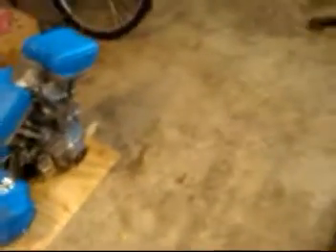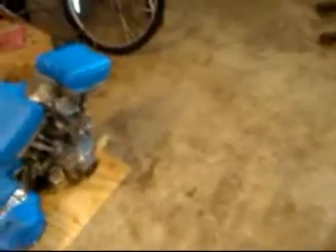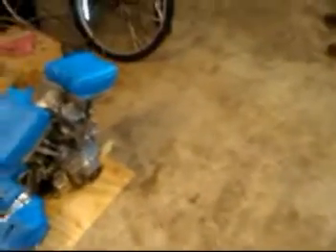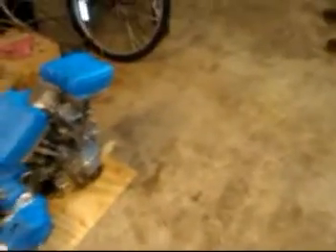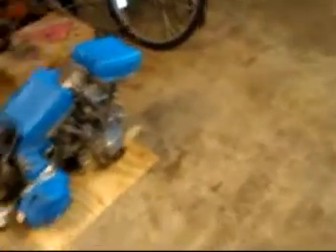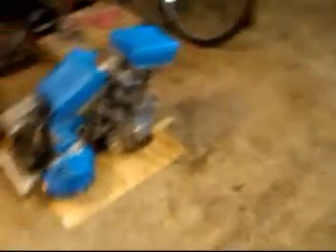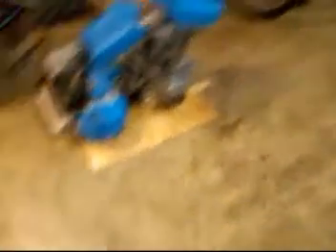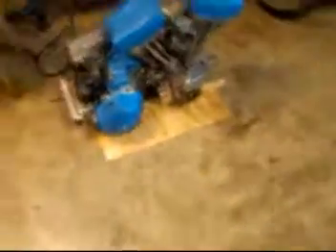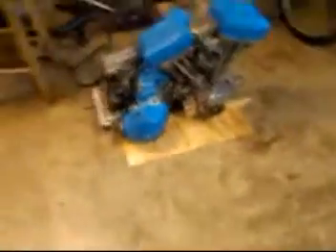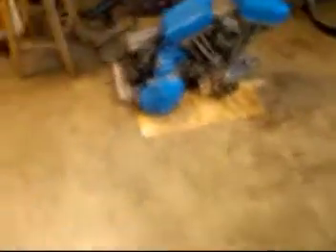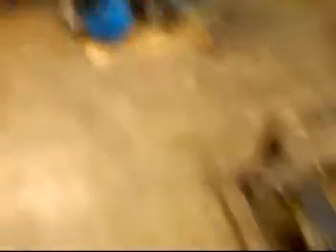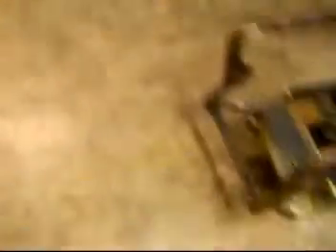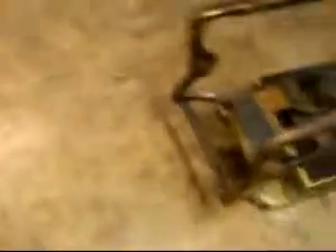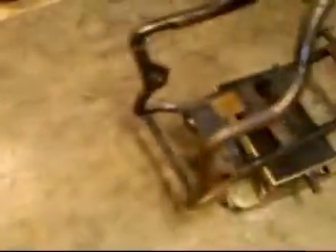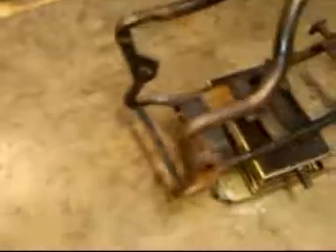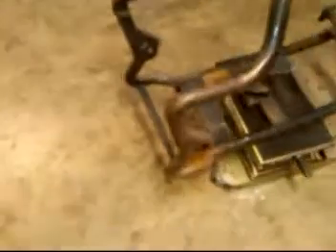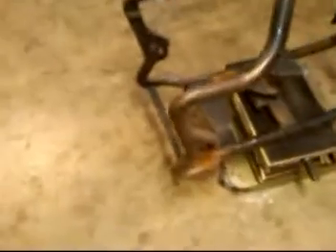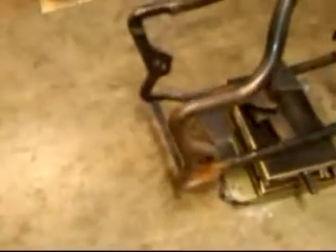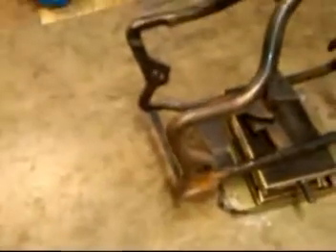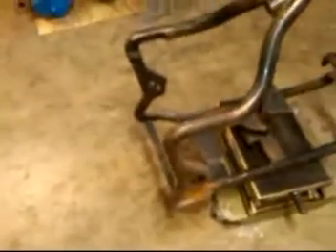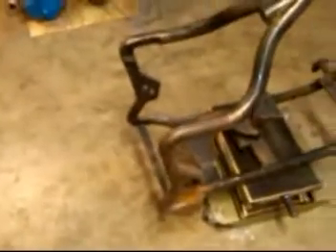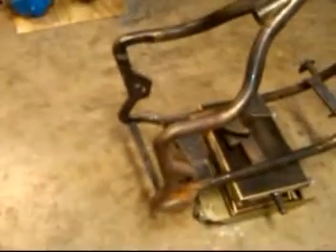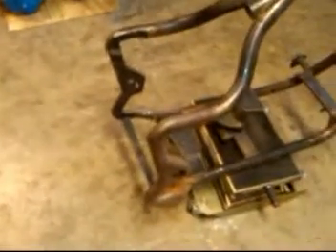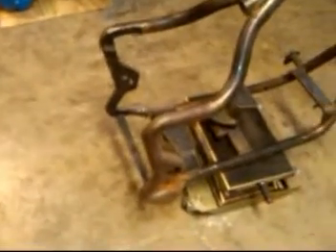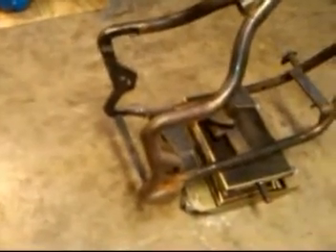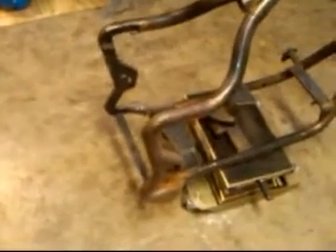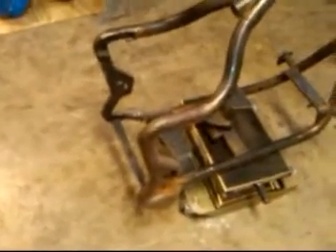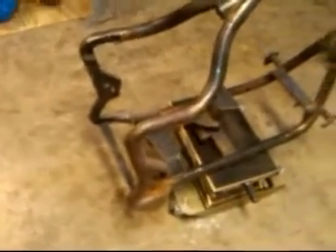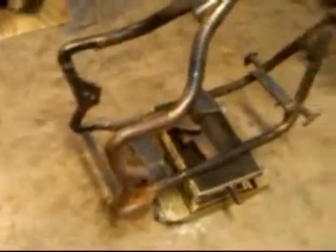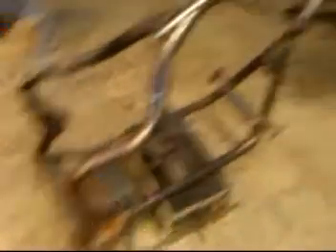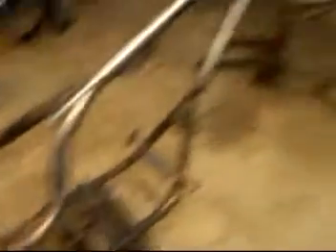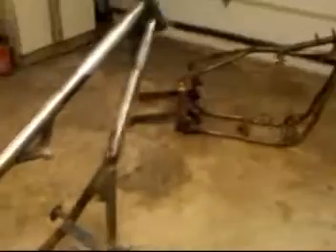Now I'm going to modify this frame to work with that swing arm.